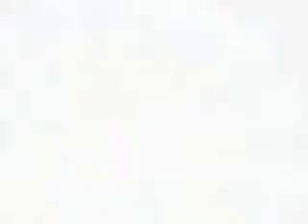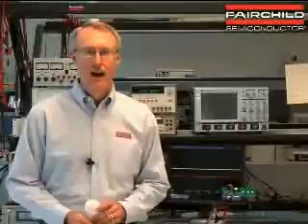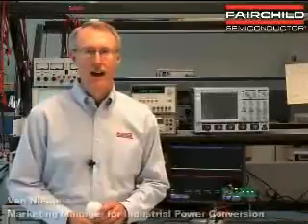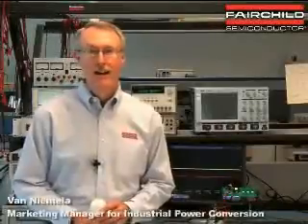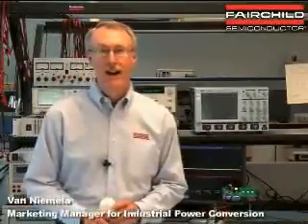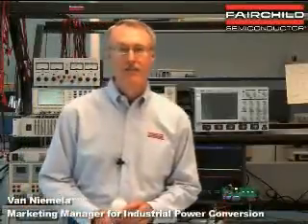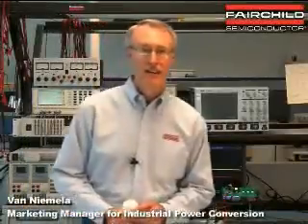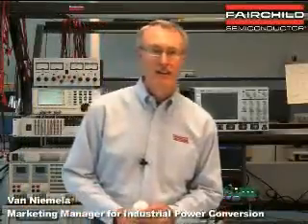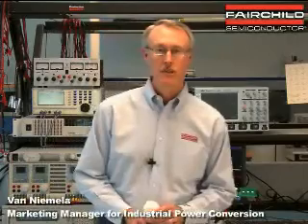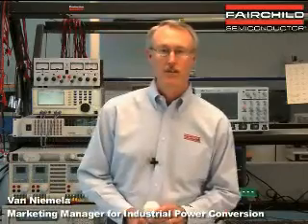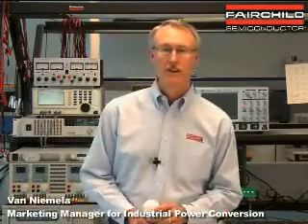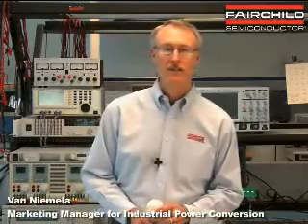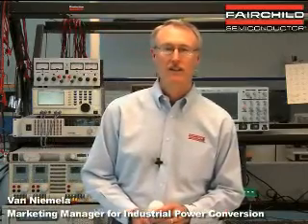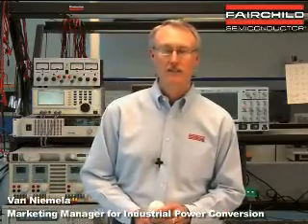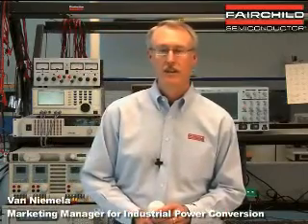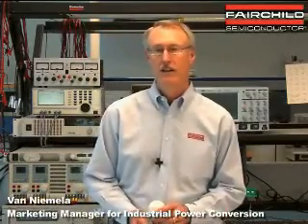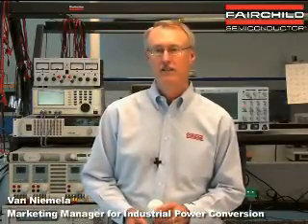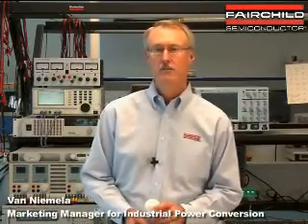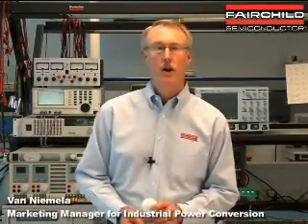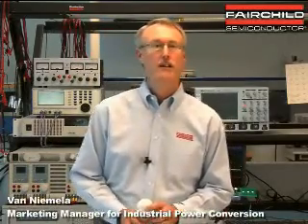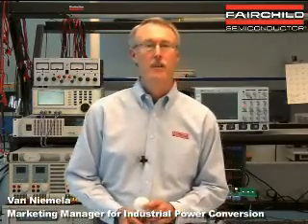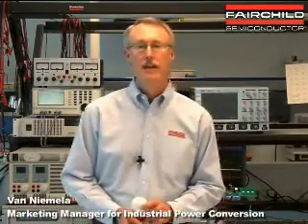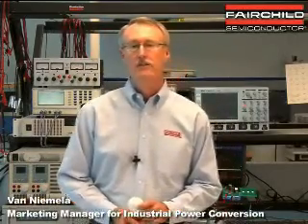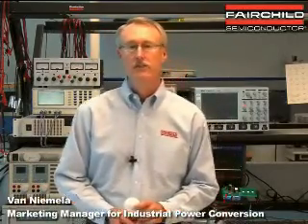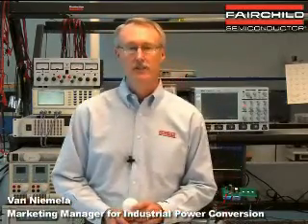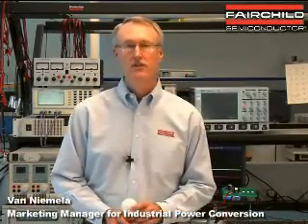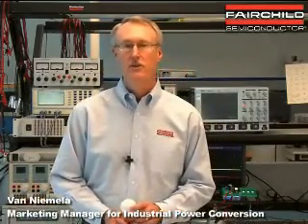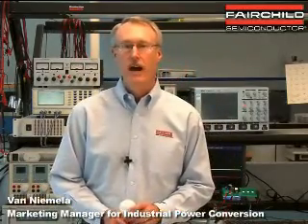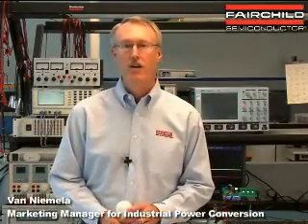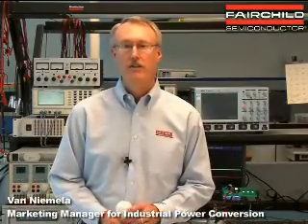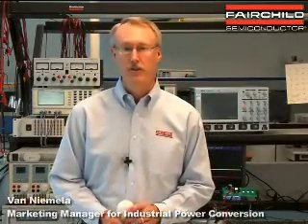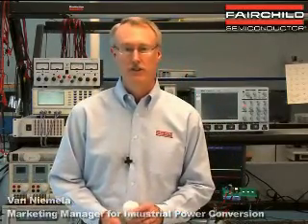Hi, I'm Van Niemela, Fairchild Semiconductor's Marketing Manager for Industrial Power Conversion.